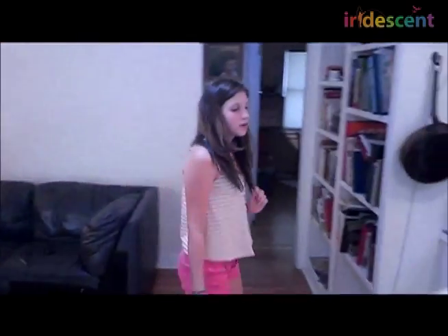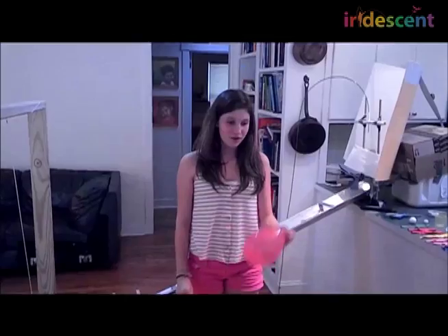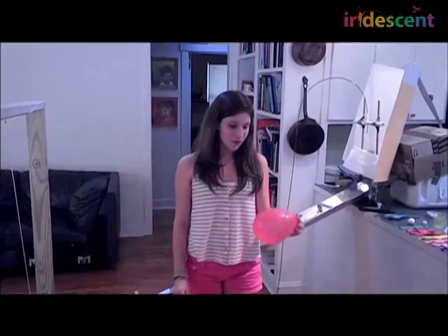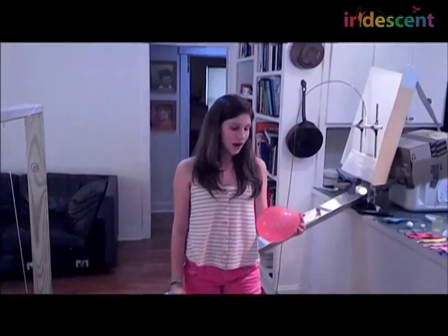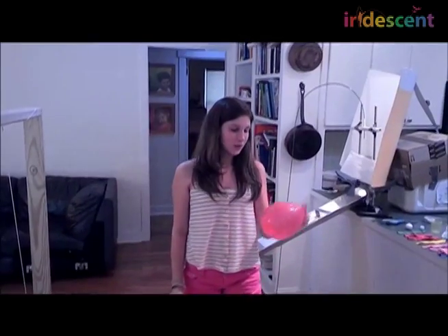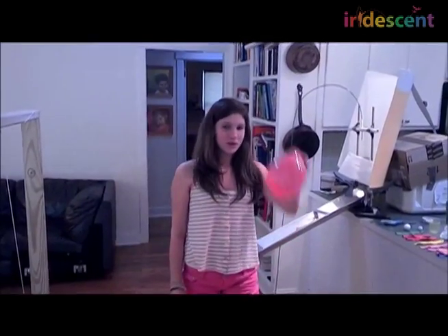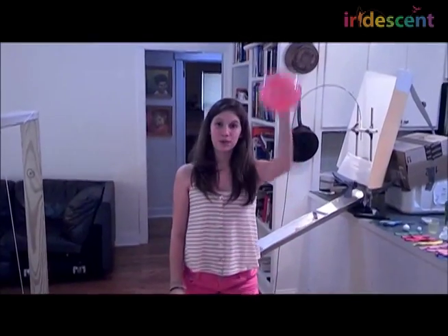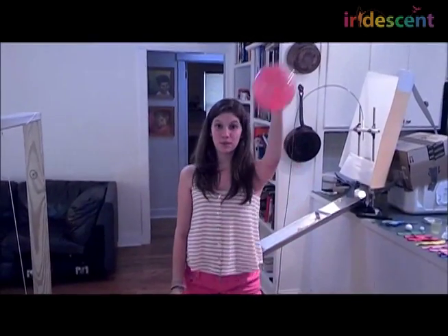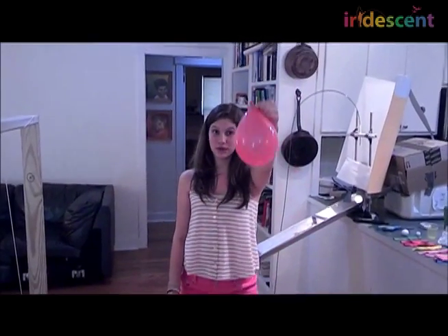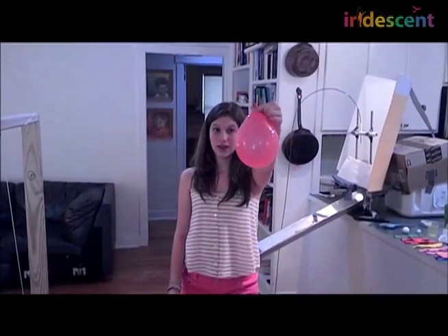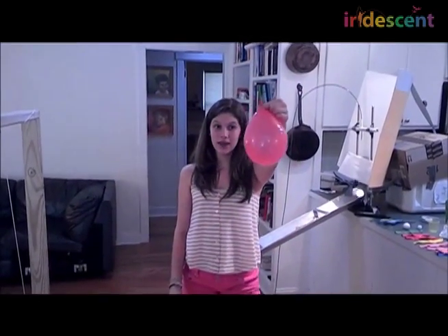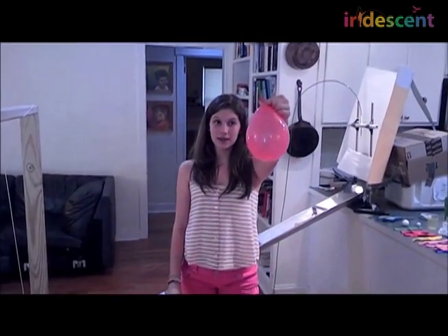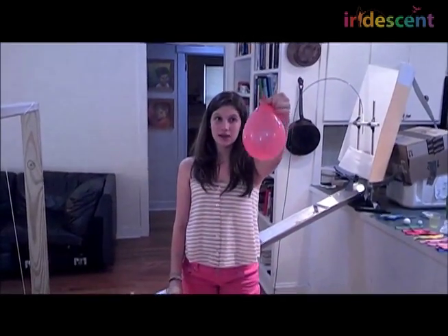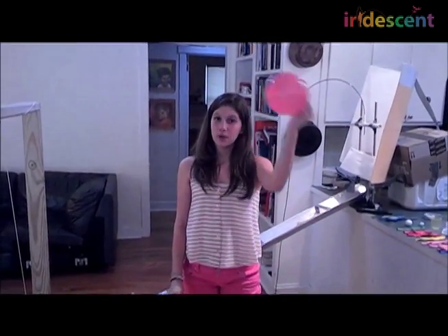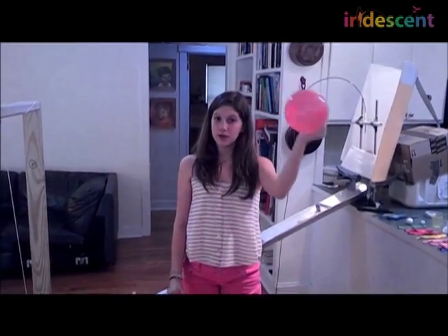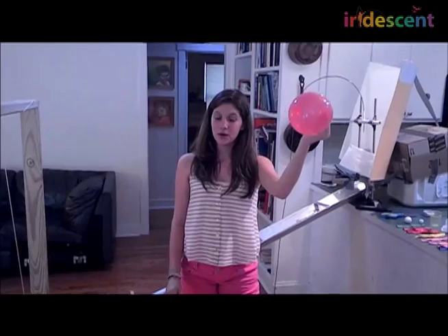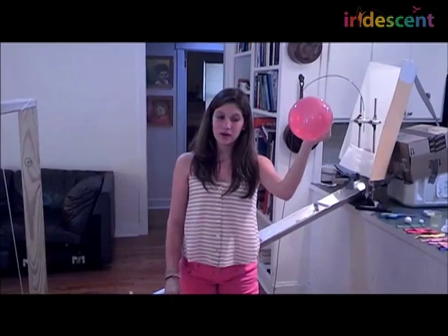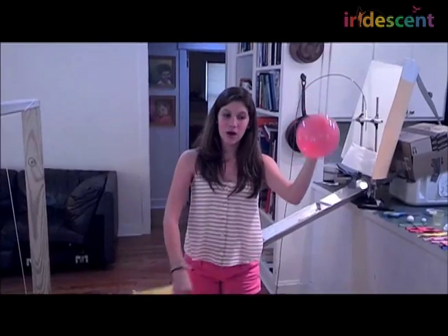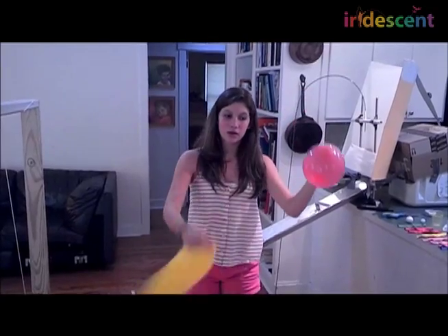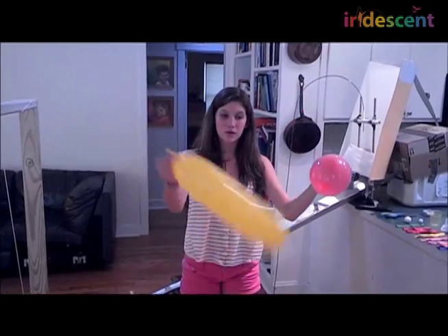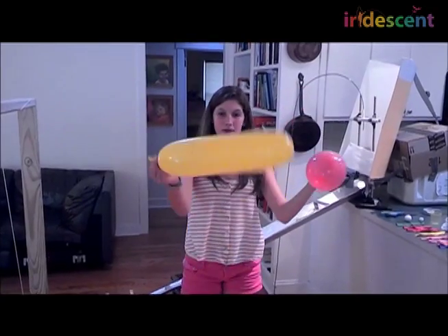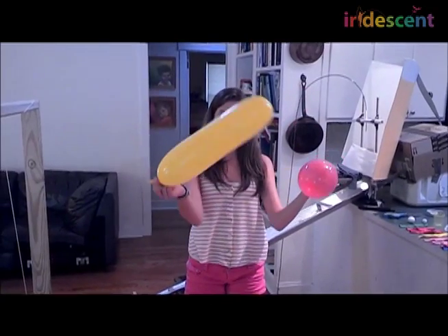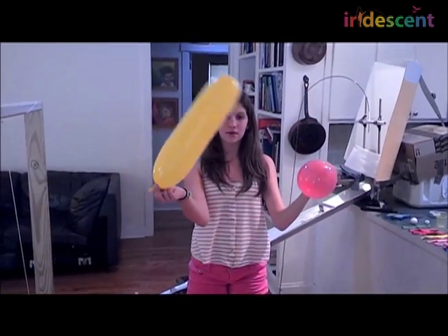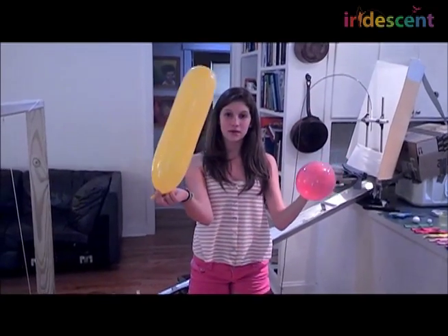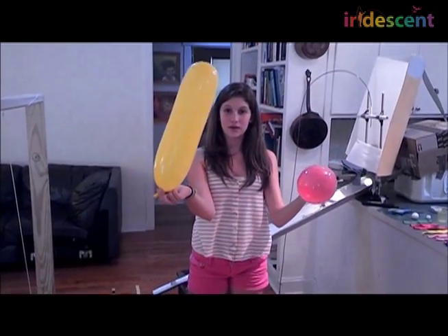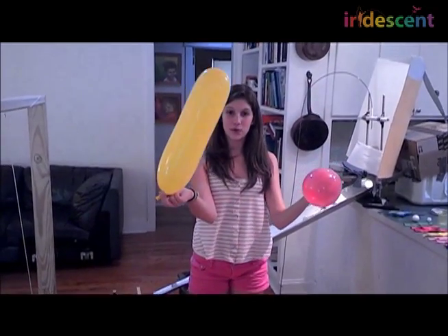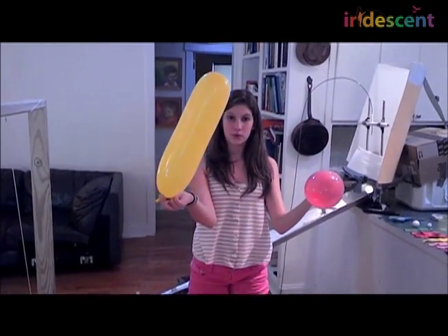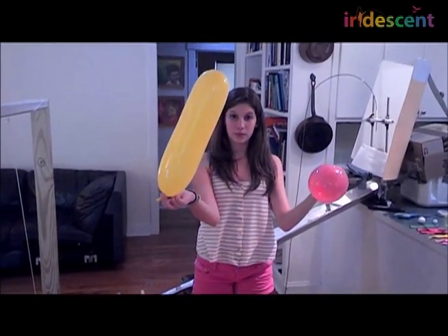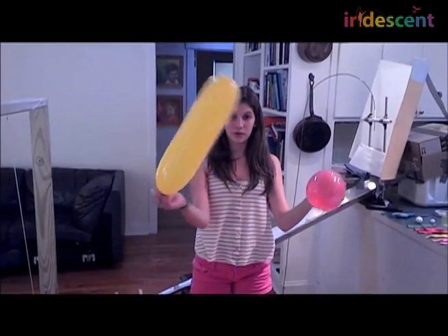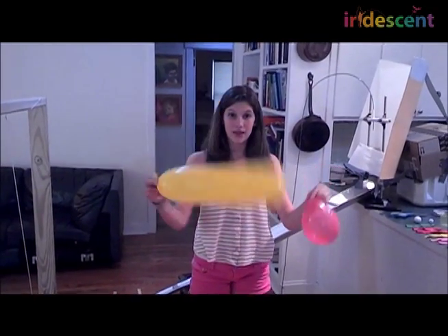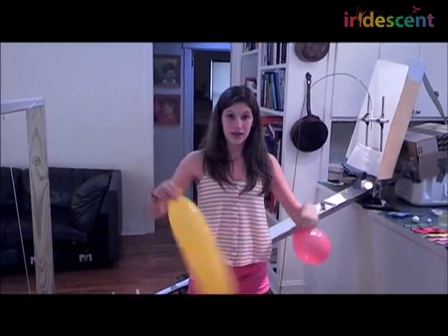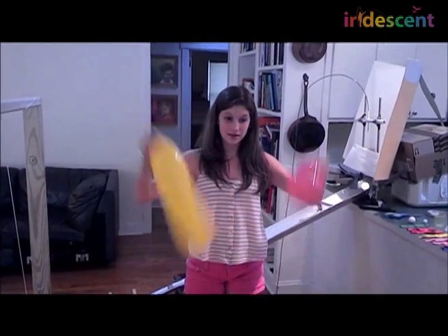For the rocket, we started with one type of balloon, which didn't work as well, so we decided to switch to a different balloon.